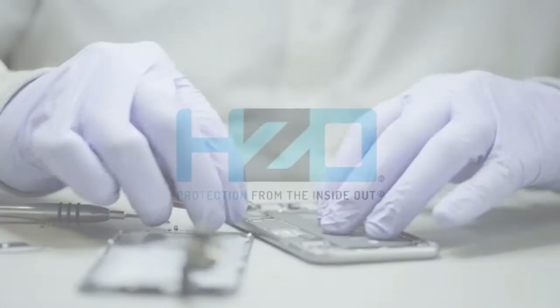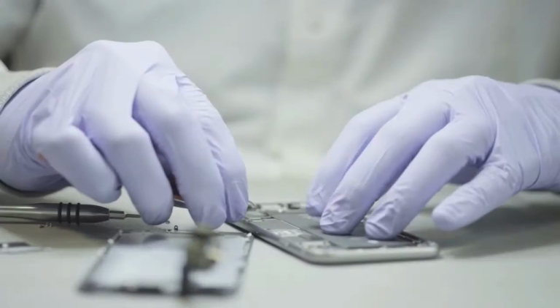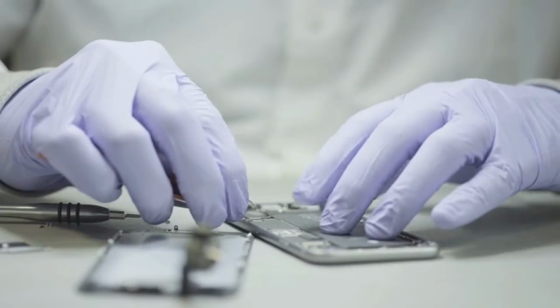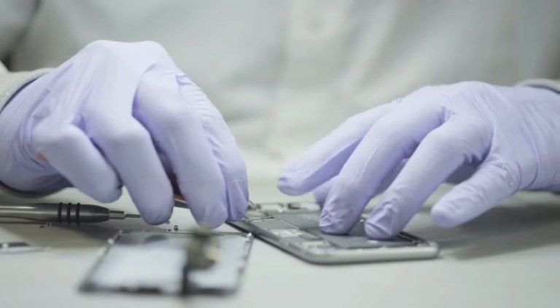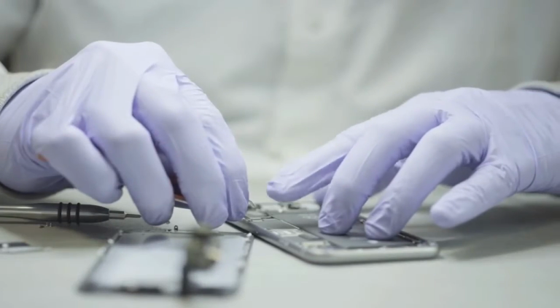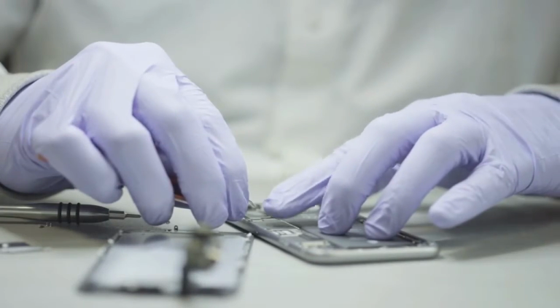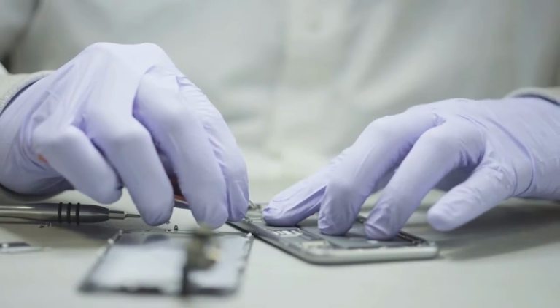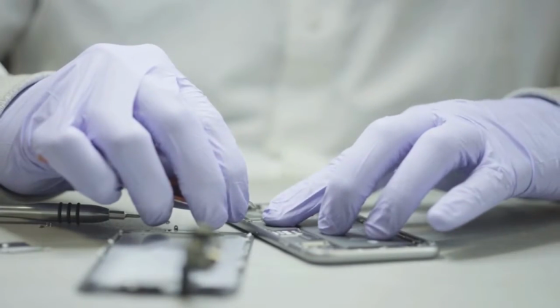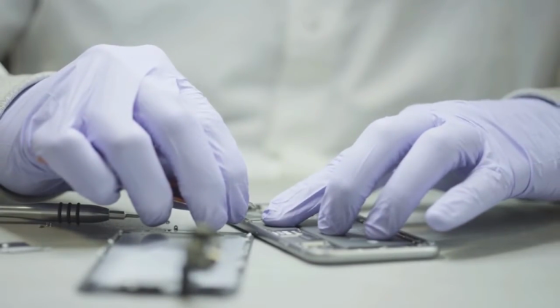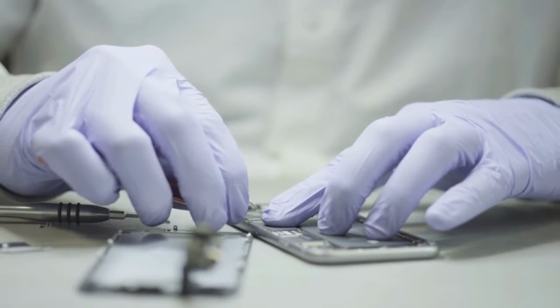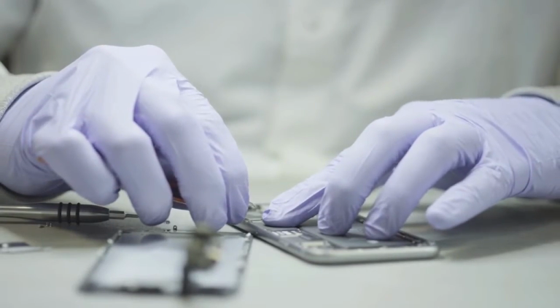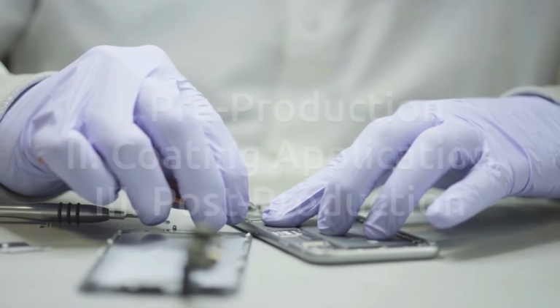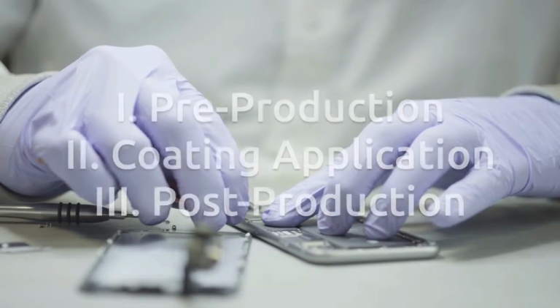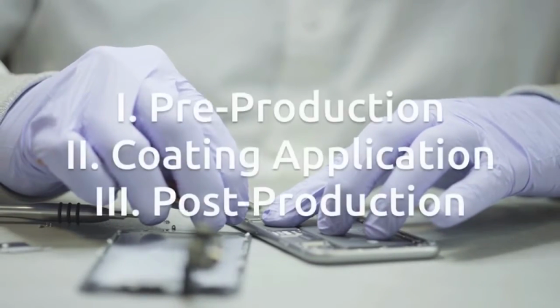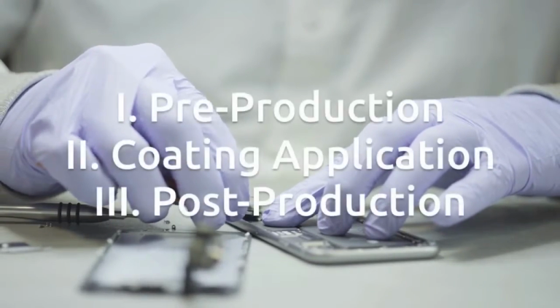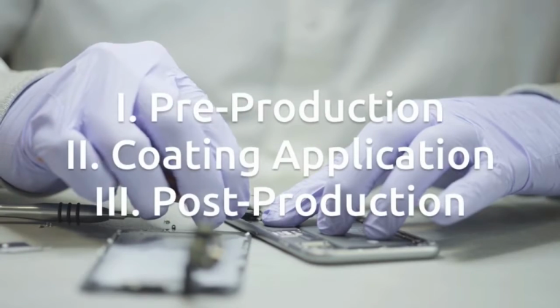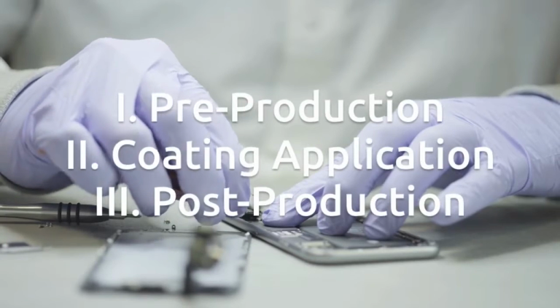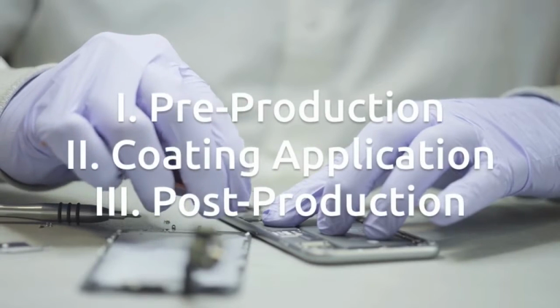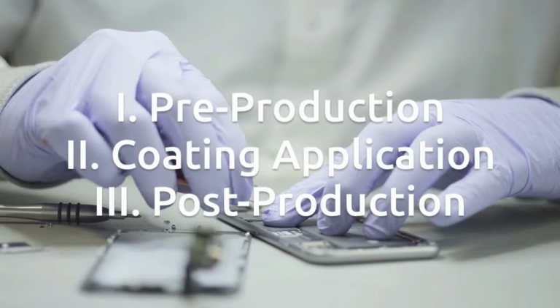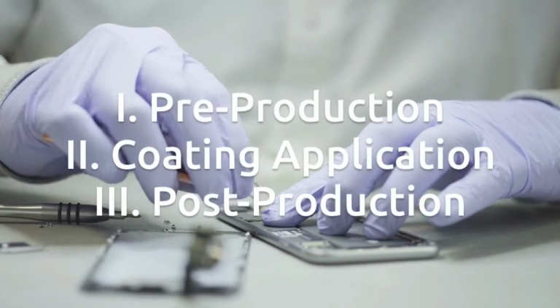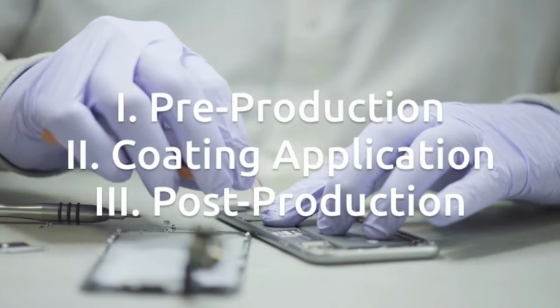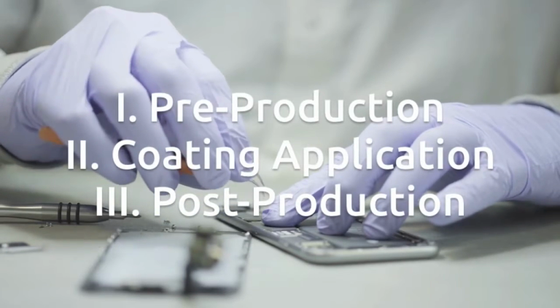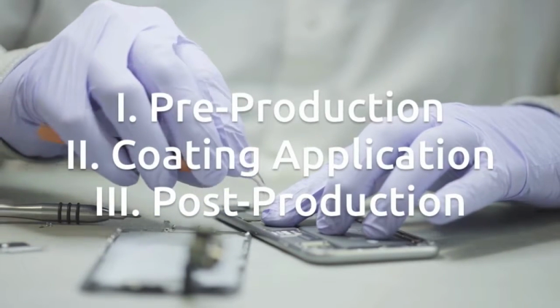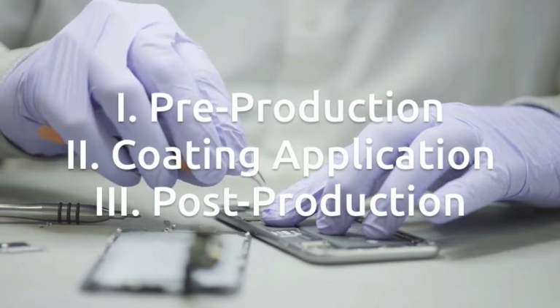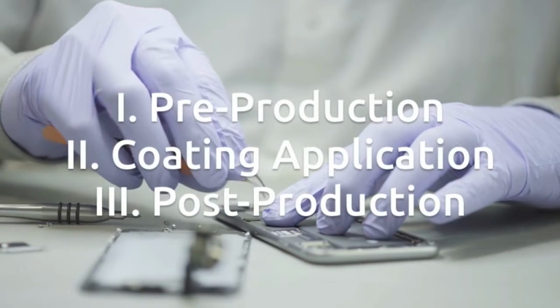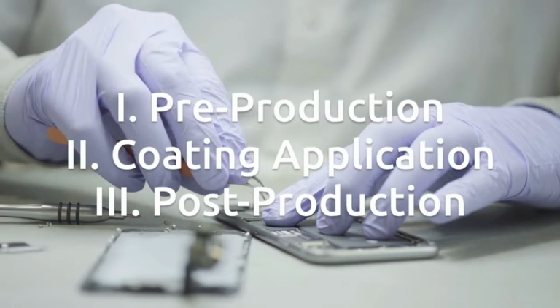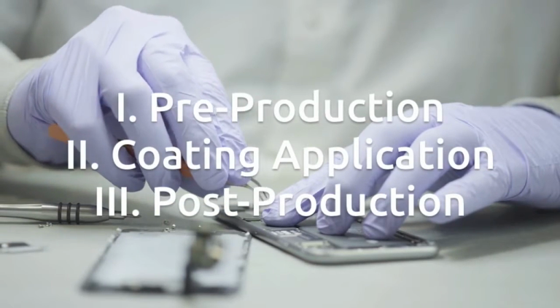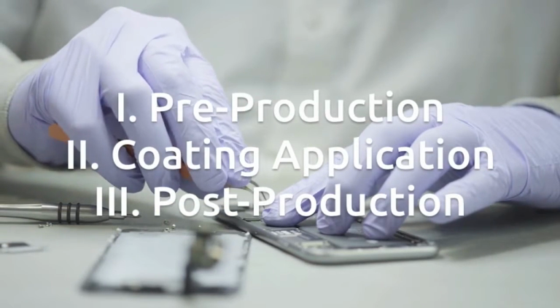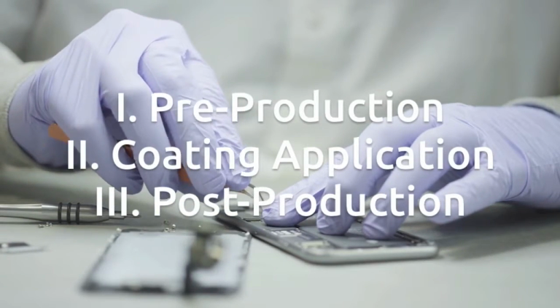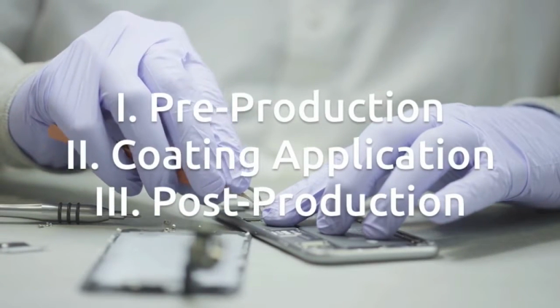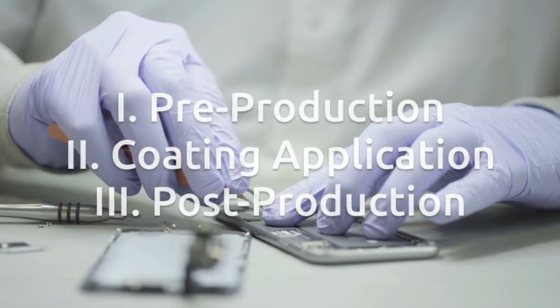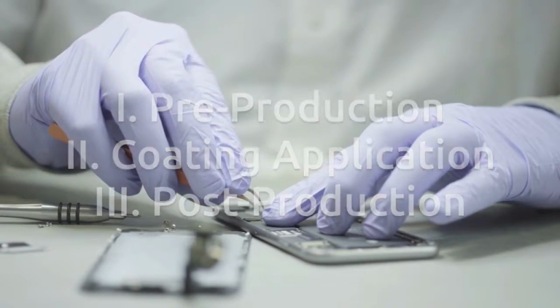The HZO protection process is divided into three parts: pre-production, coating application, and post-production.